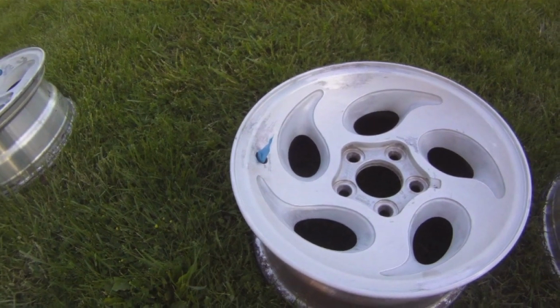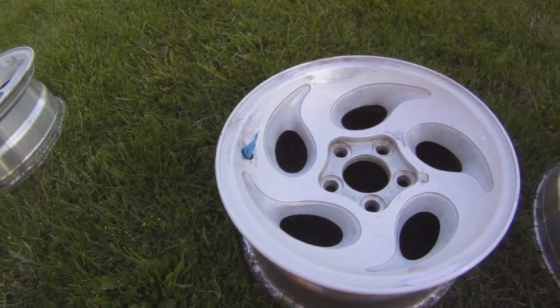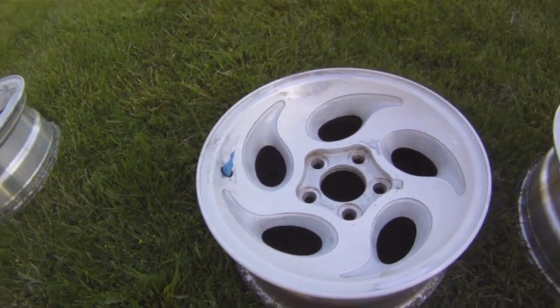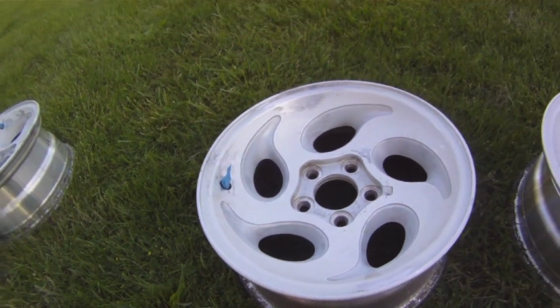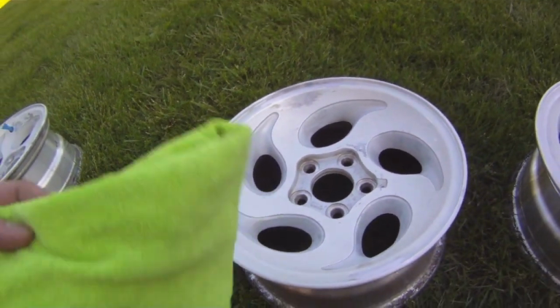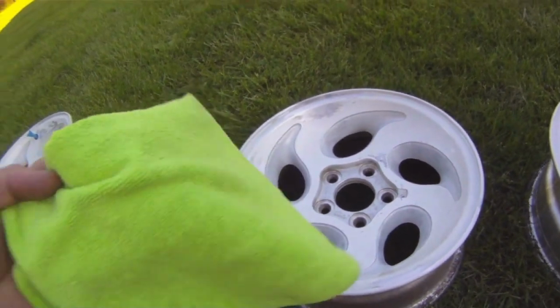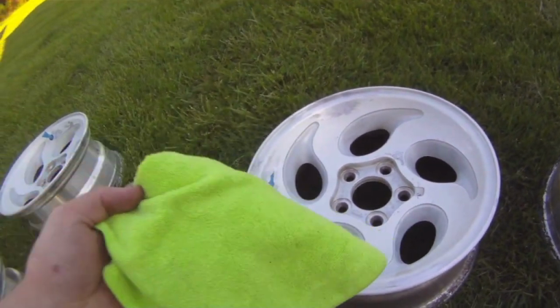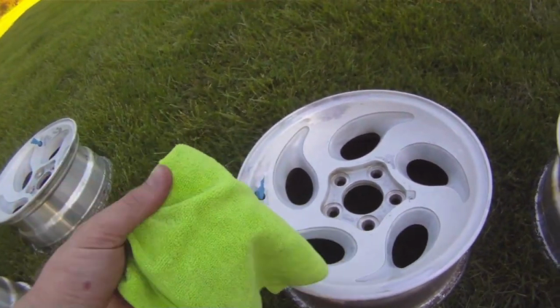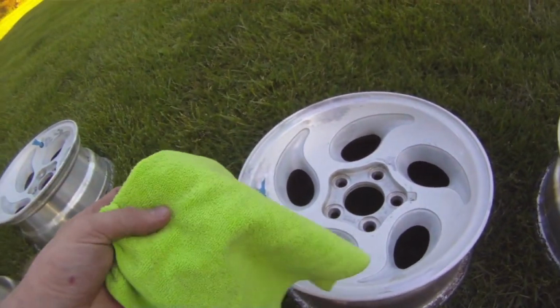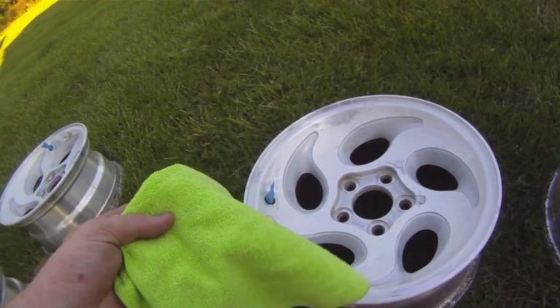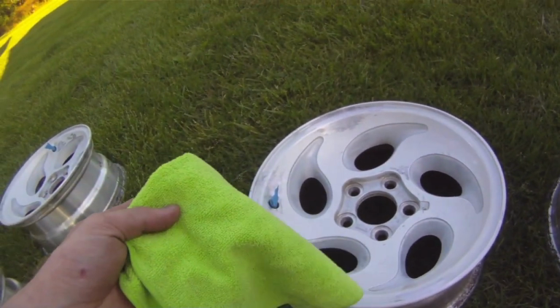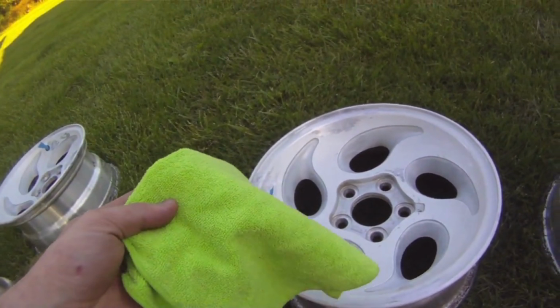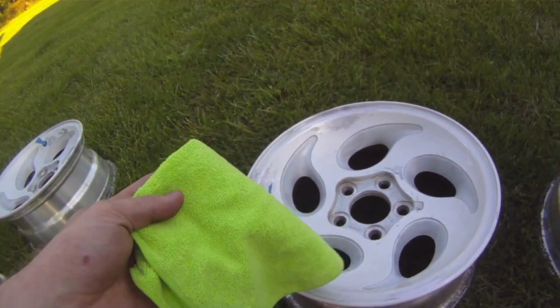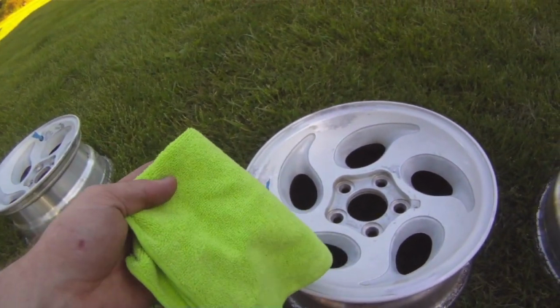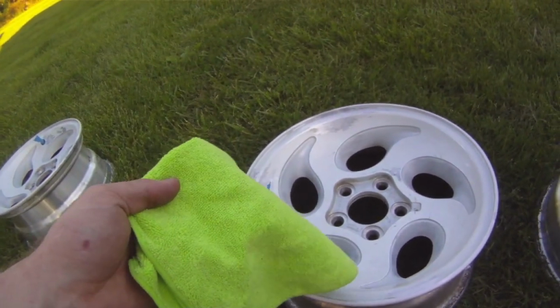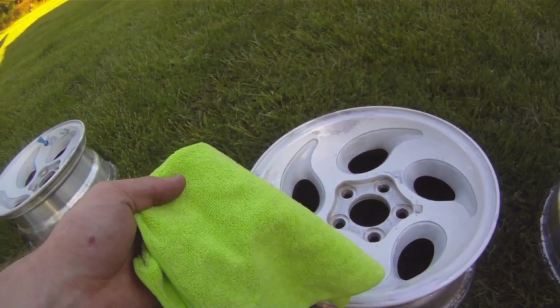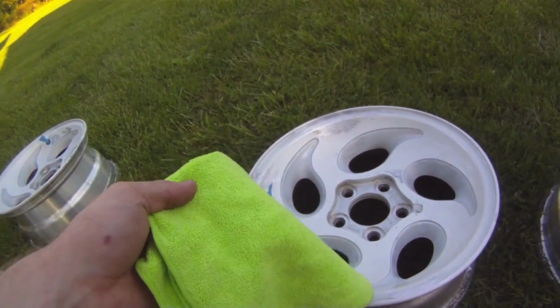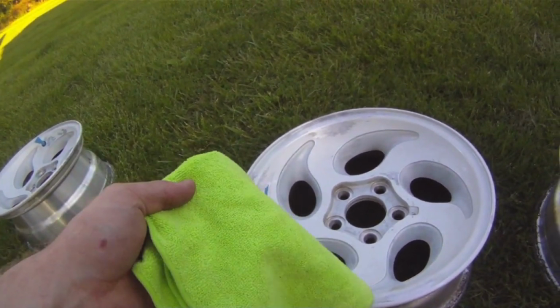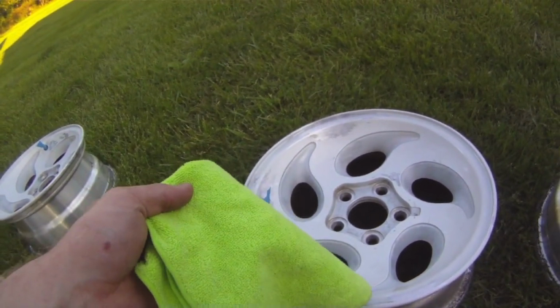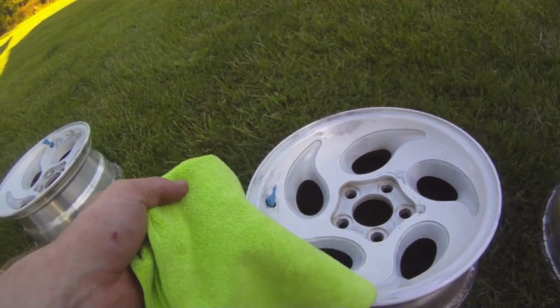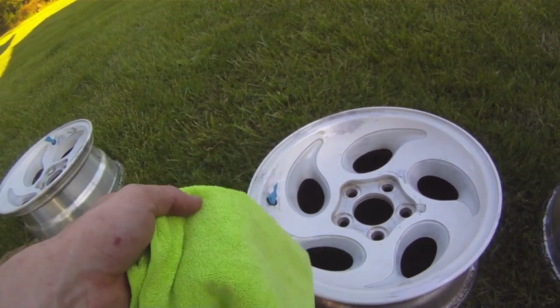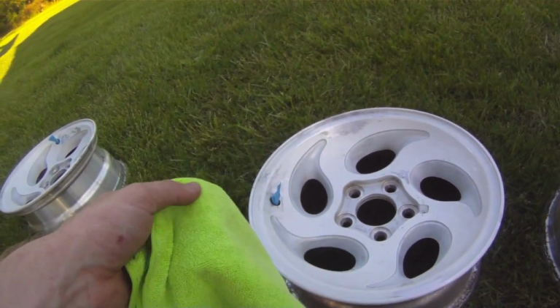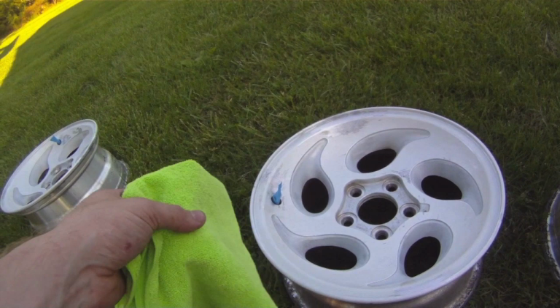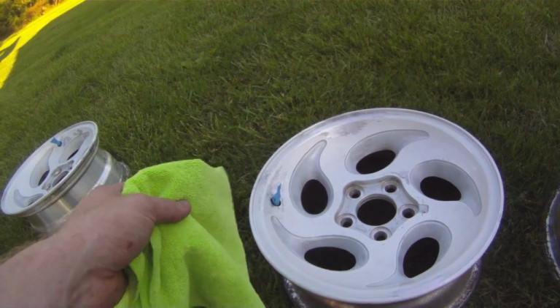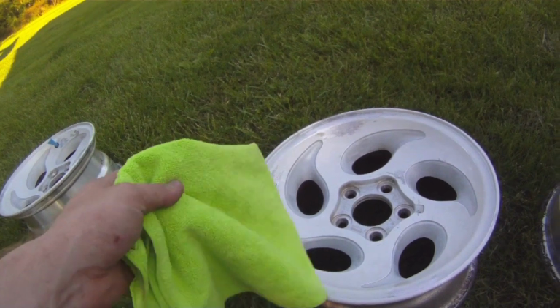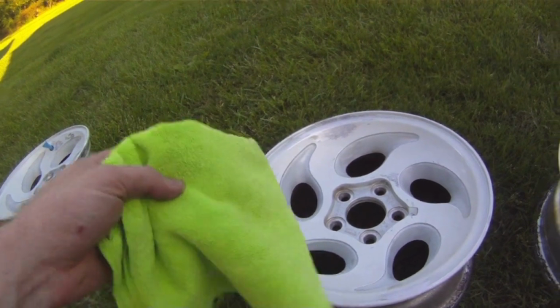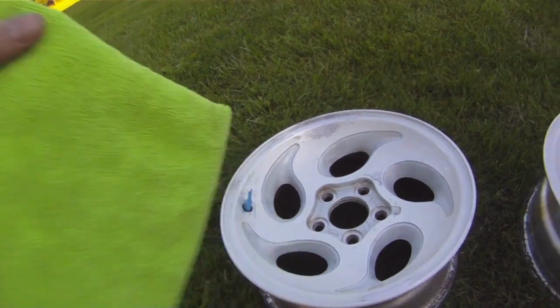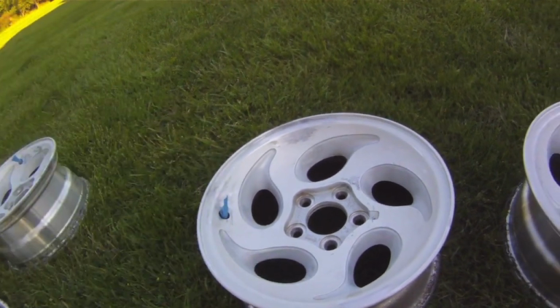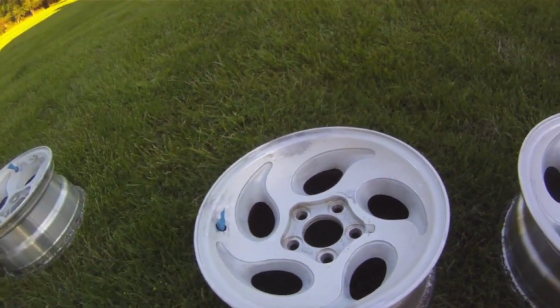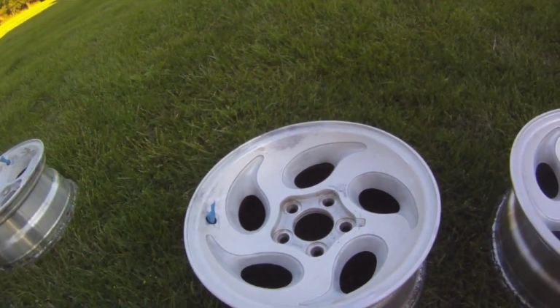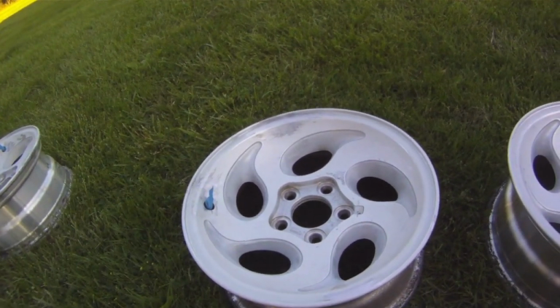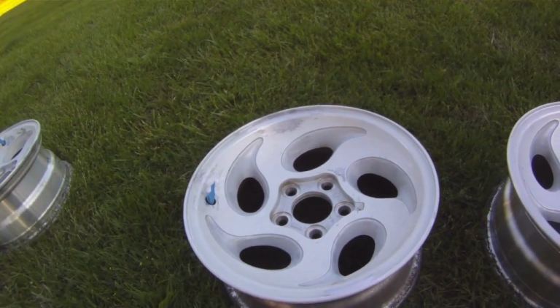And then I'm going to use this microfiber cloth to get all the imperfections off and take all the extra junk off of them.